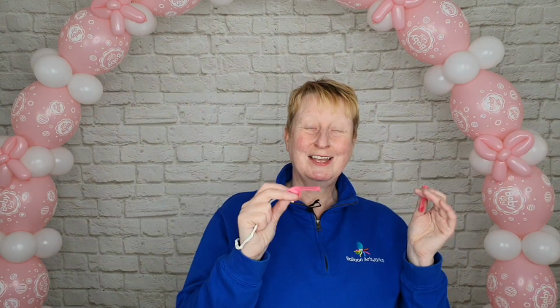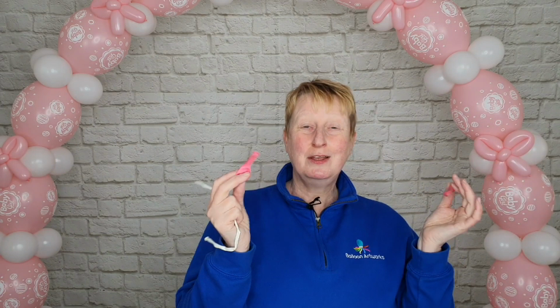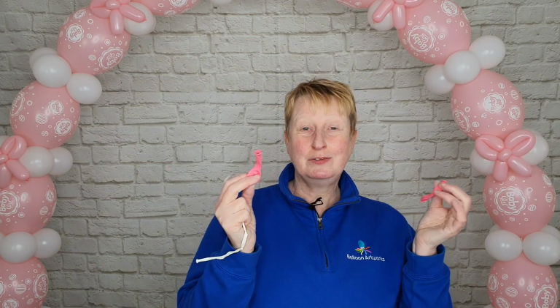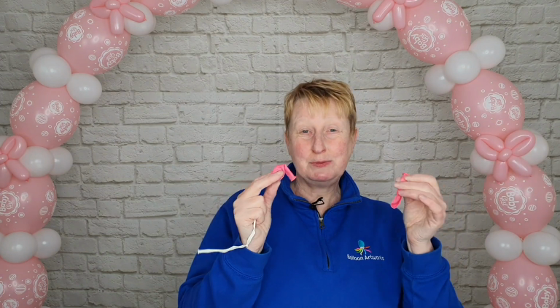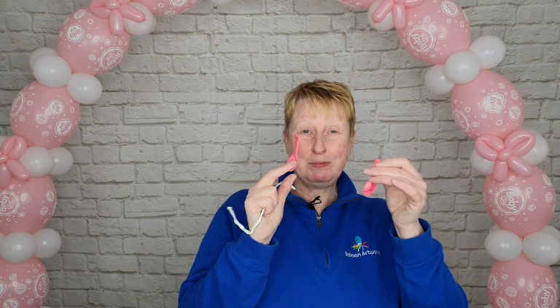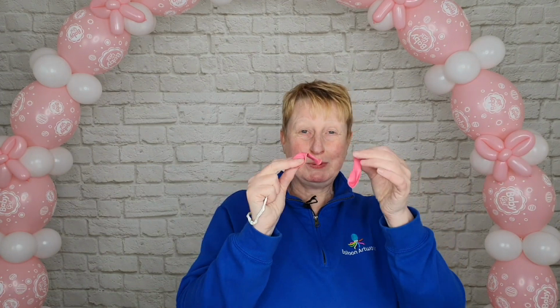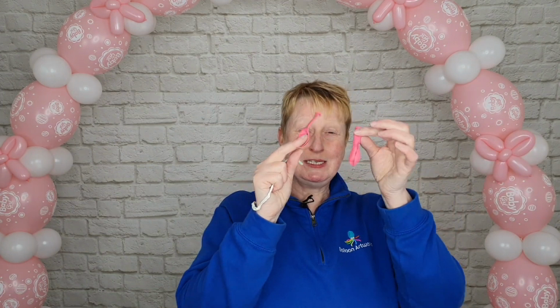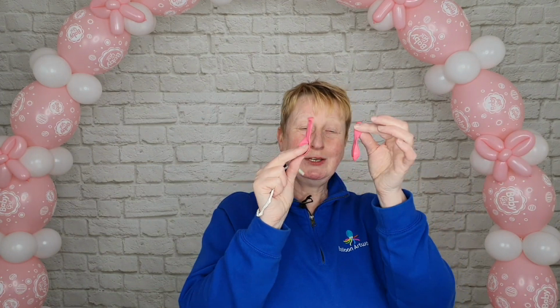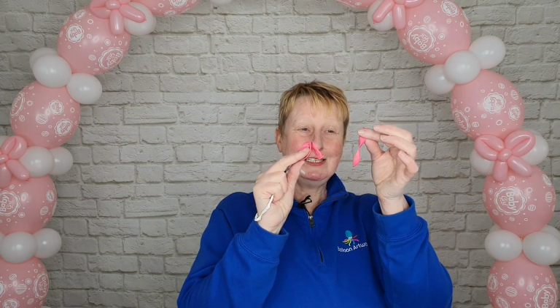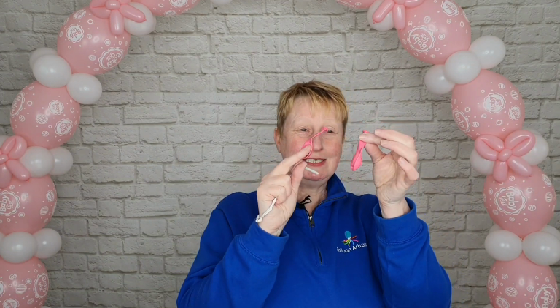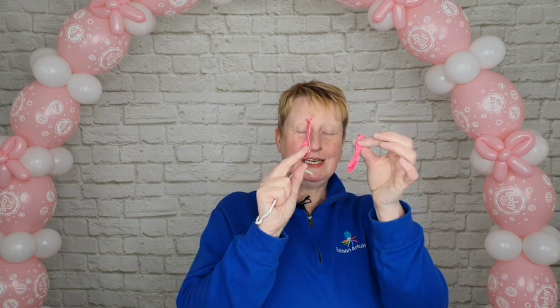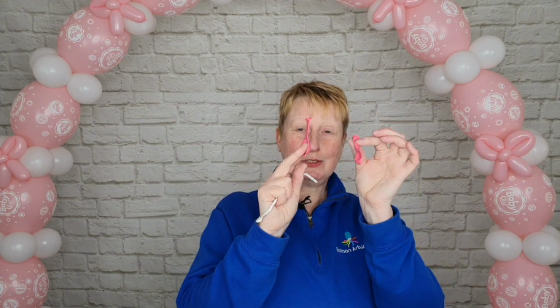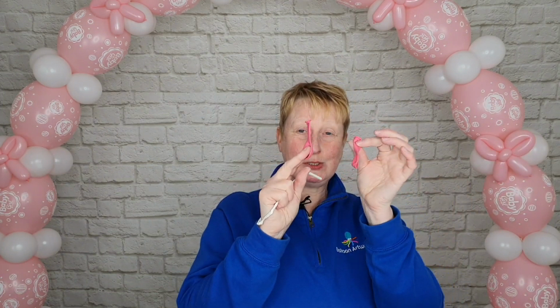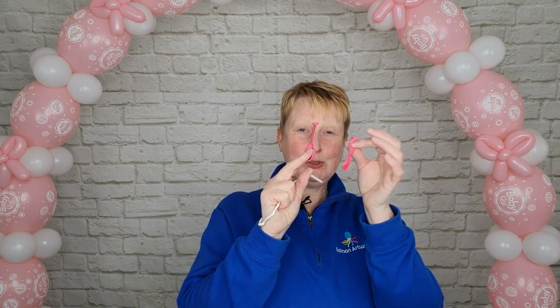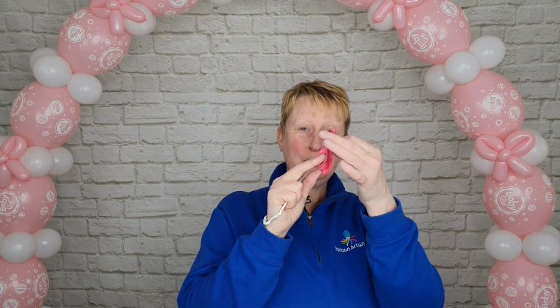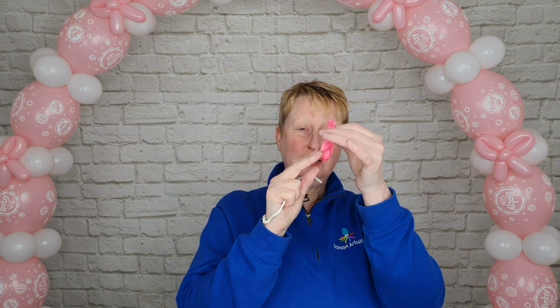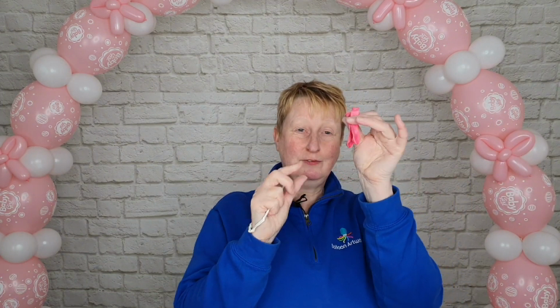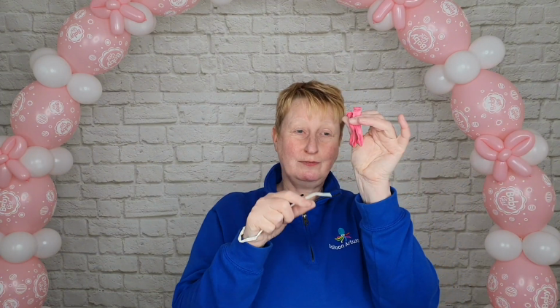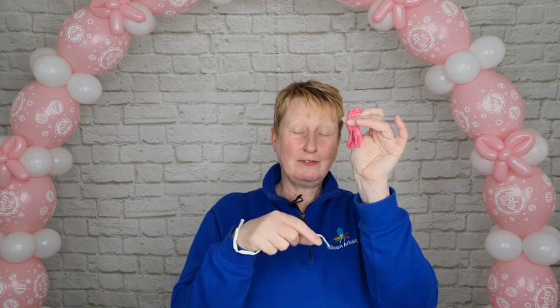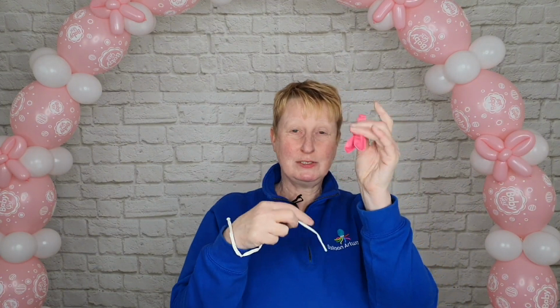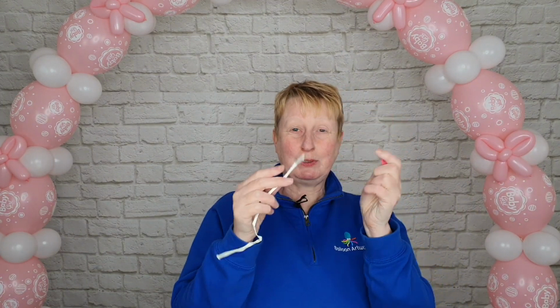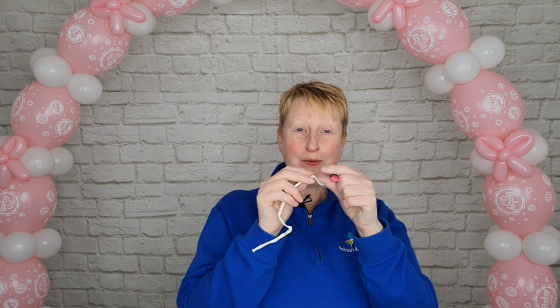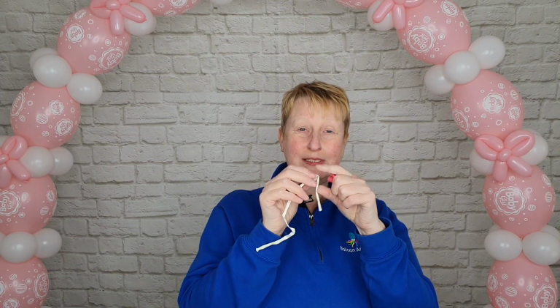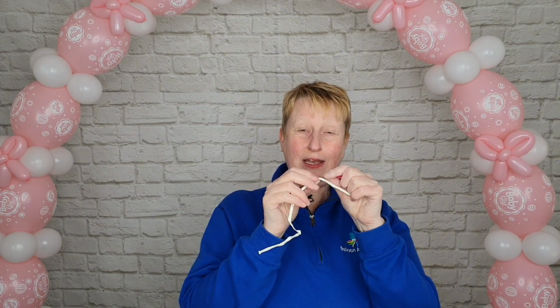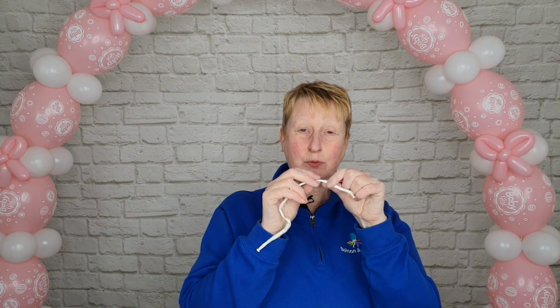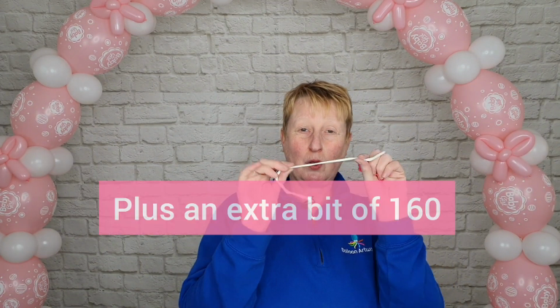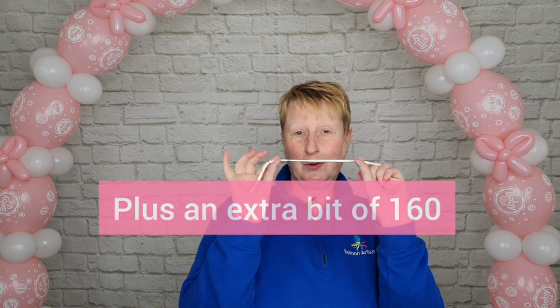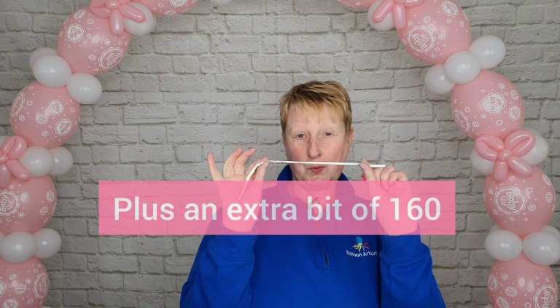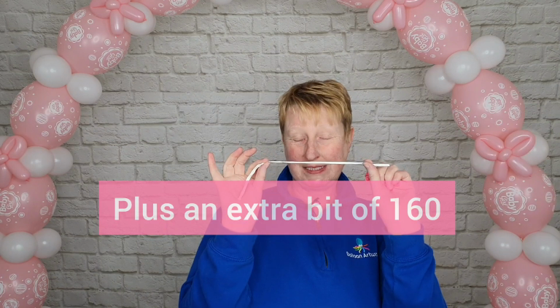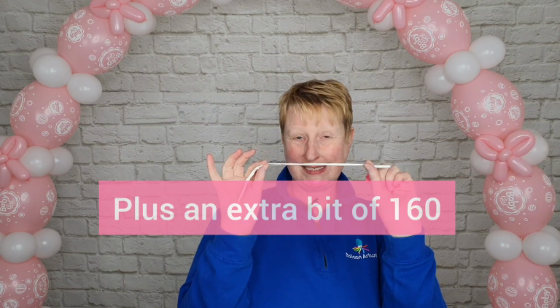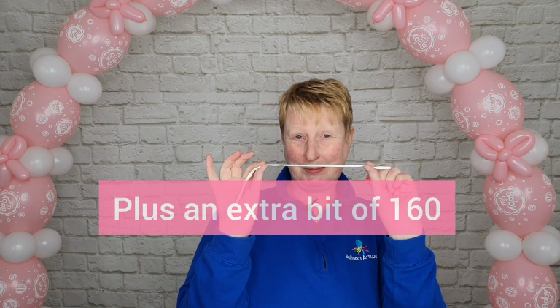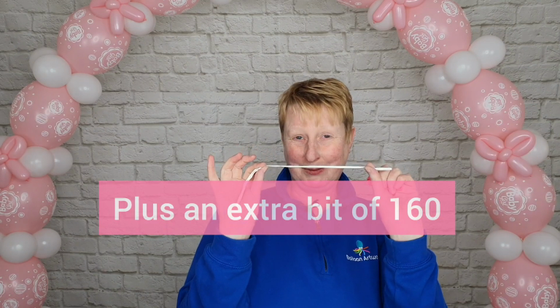For each baby booty you're going to need two five-inch balloons and one 160 balloon.